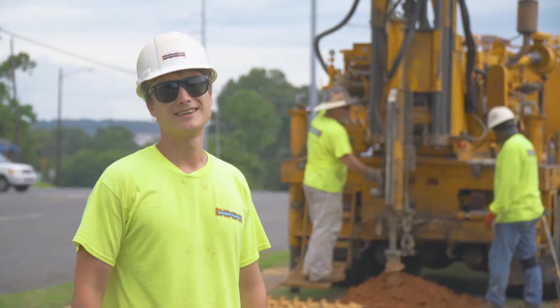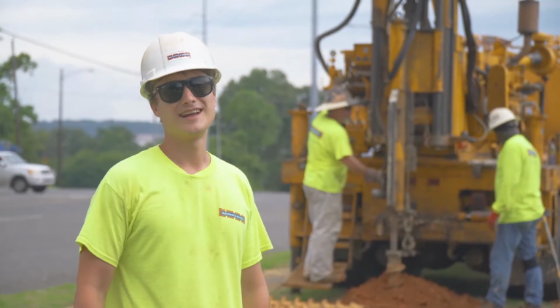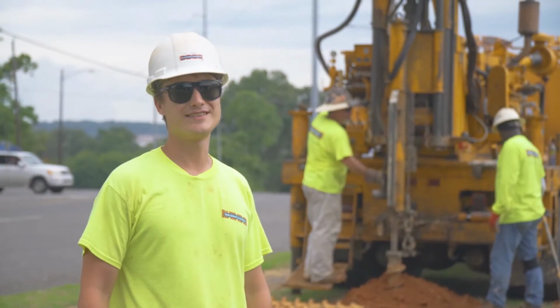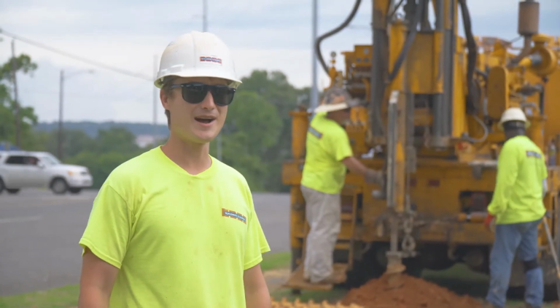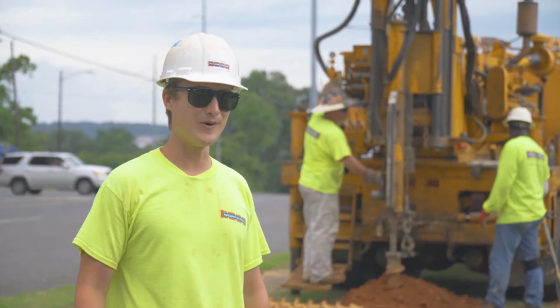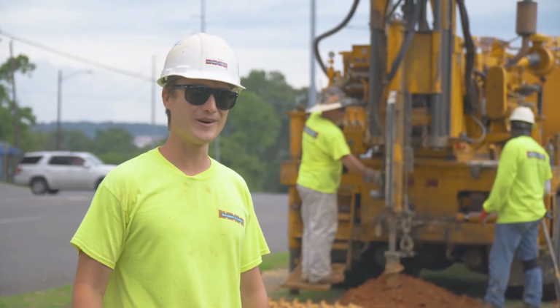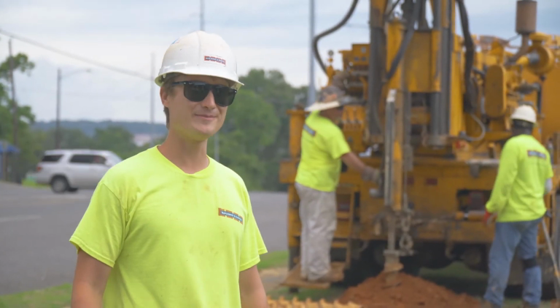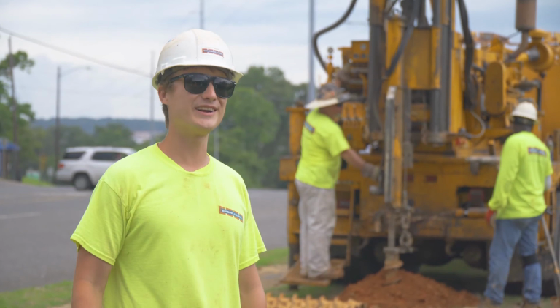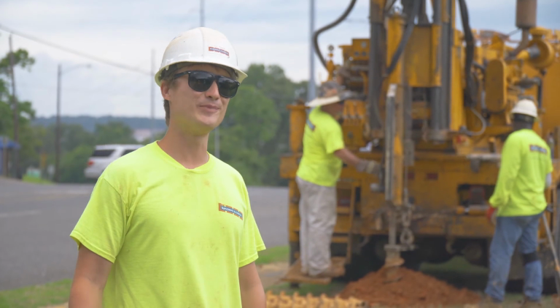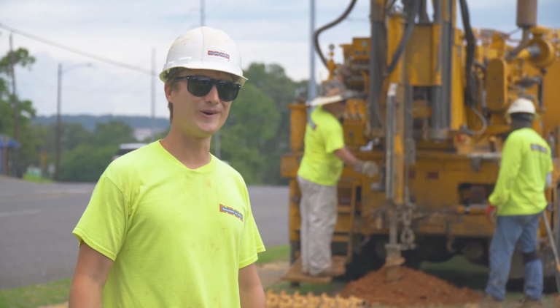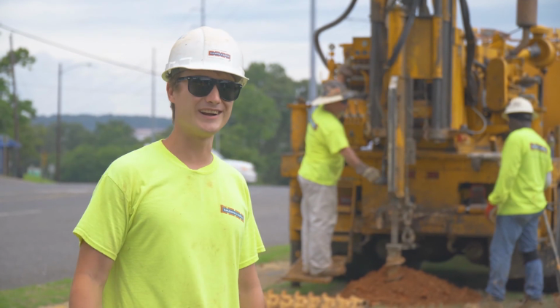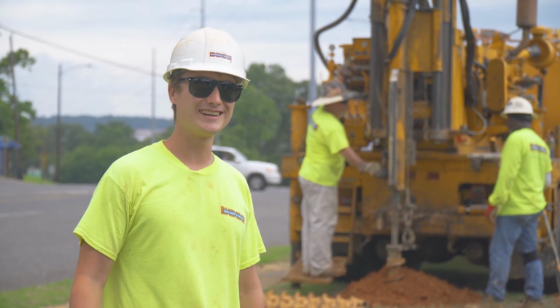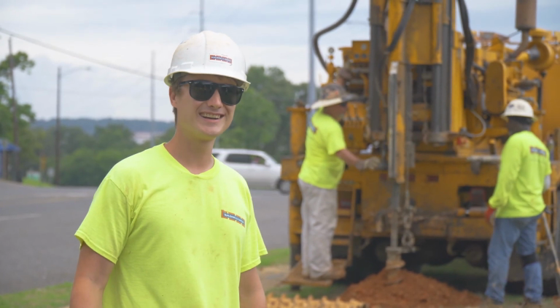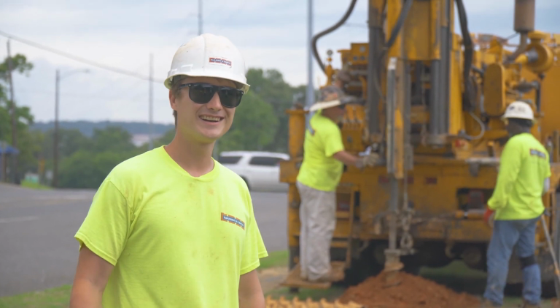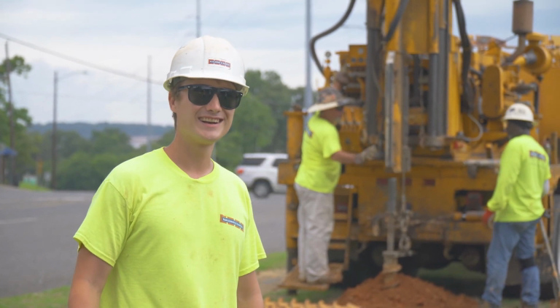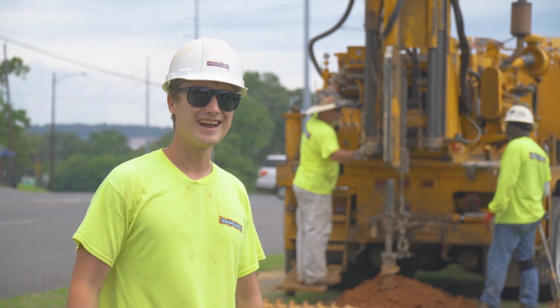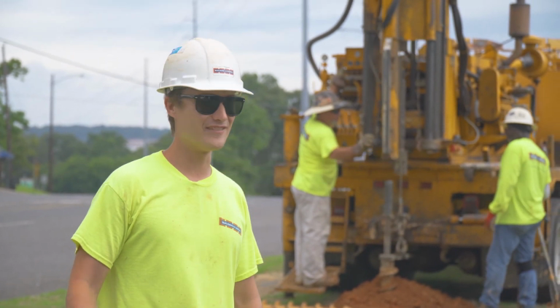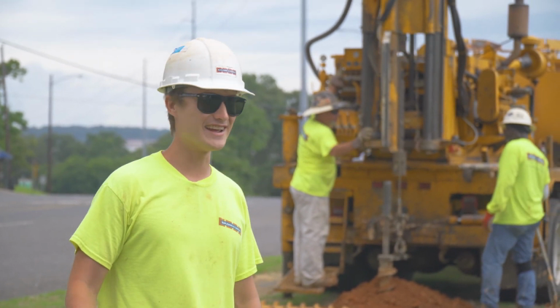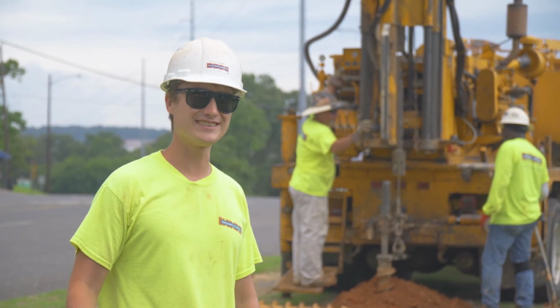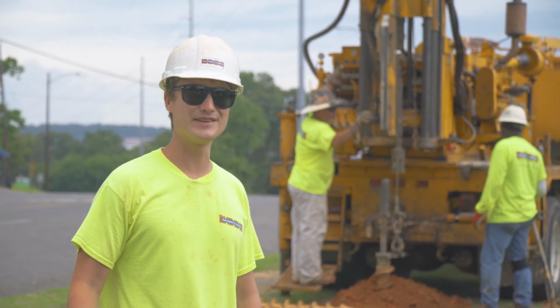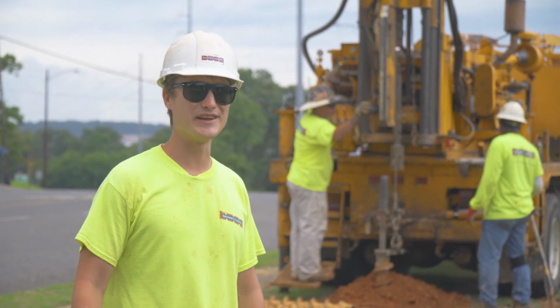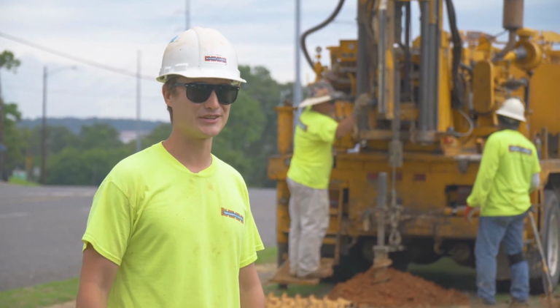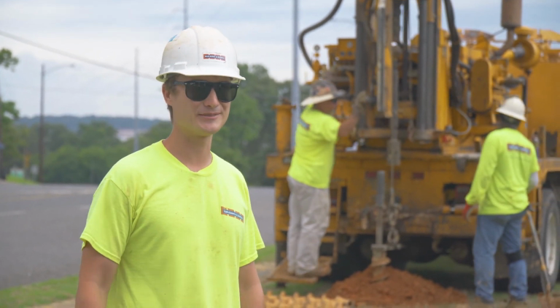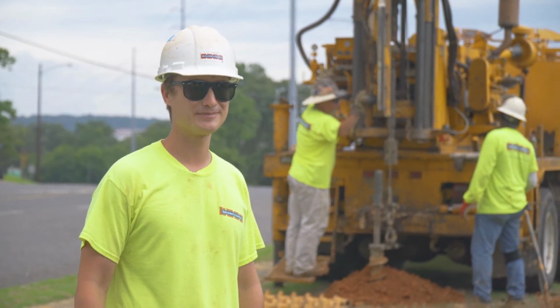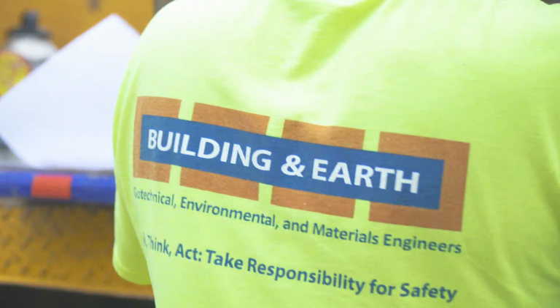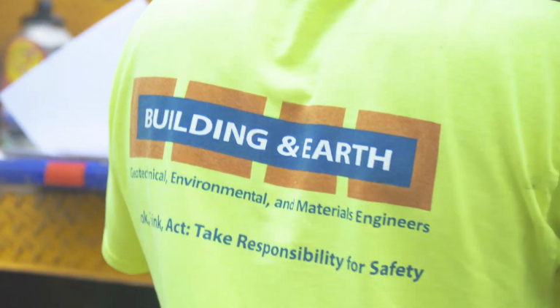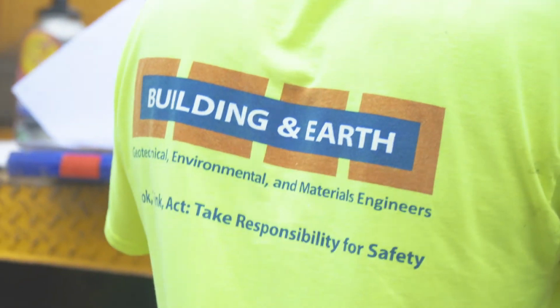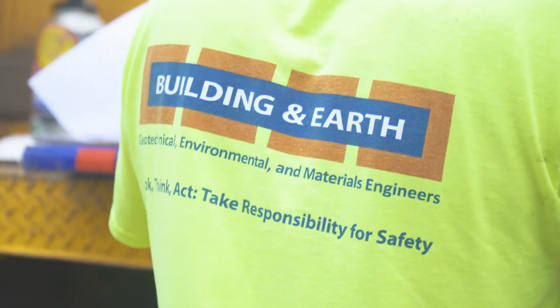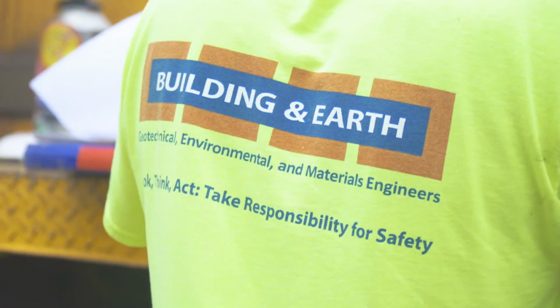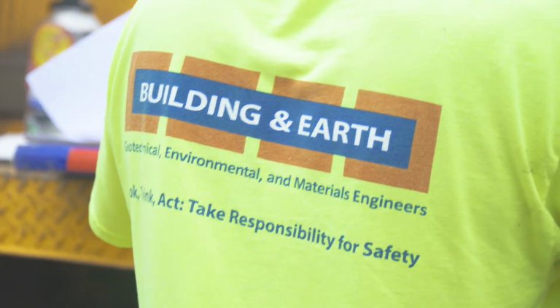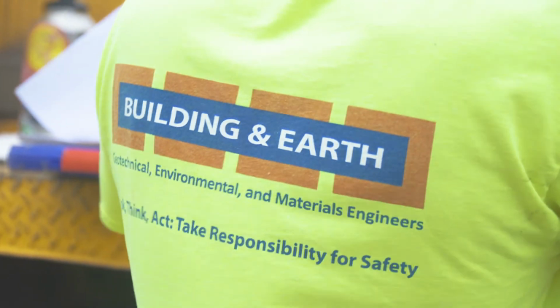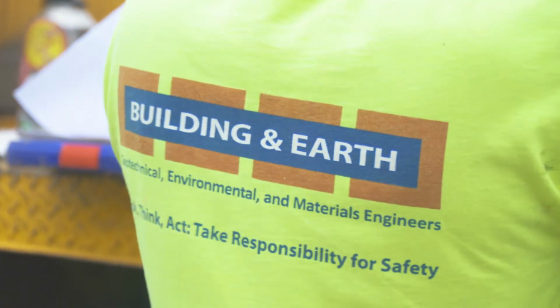It's not boring, but it's boring. Every day is an adventure at Building Earth Sciences.